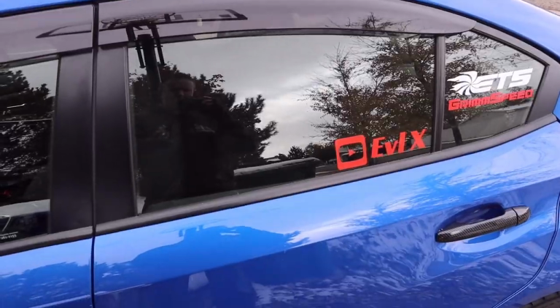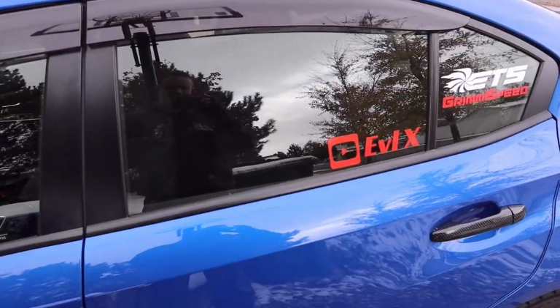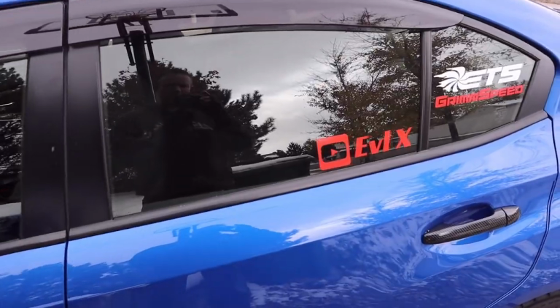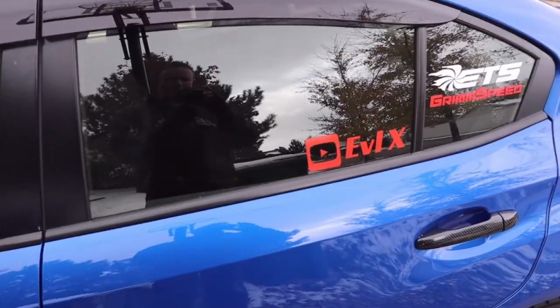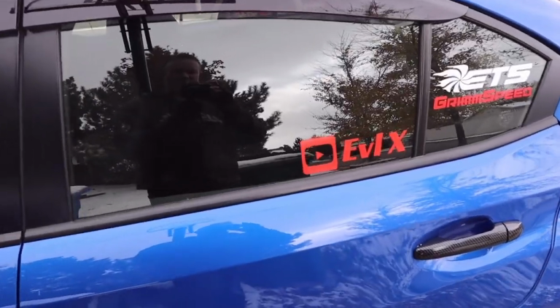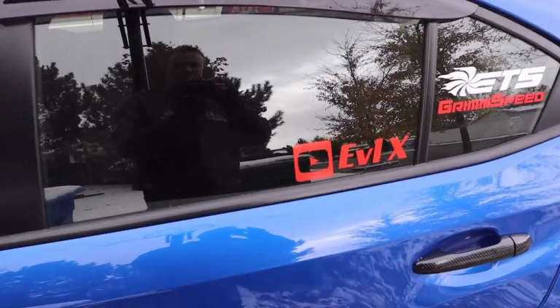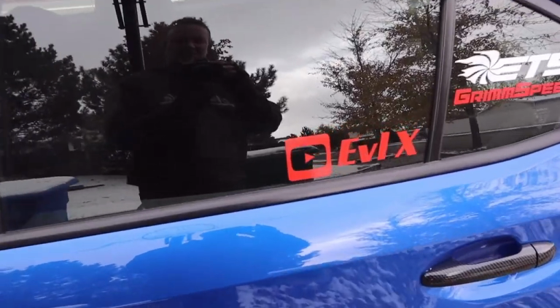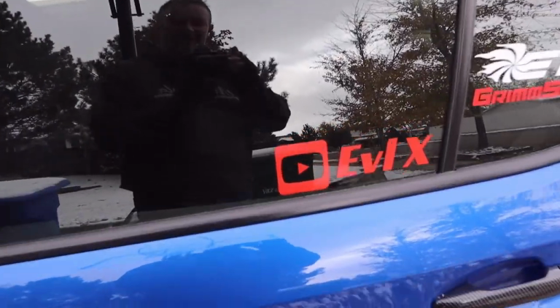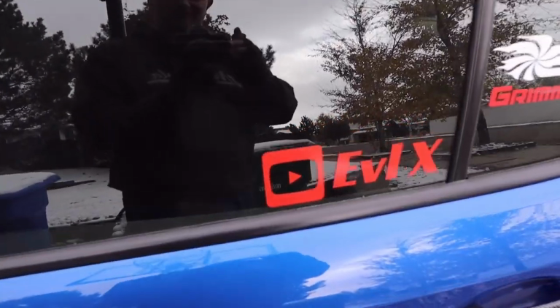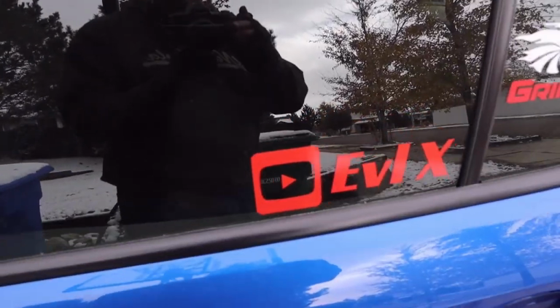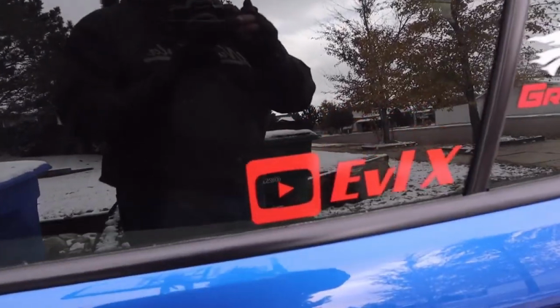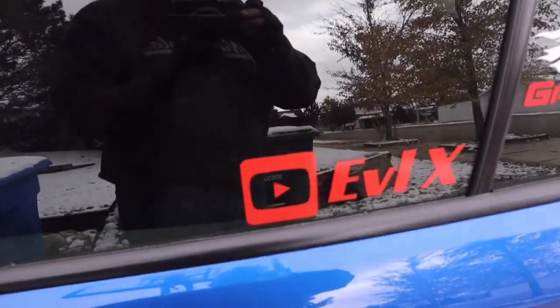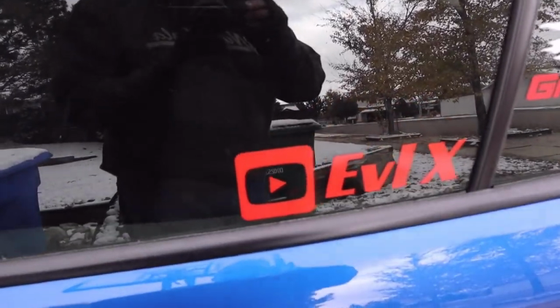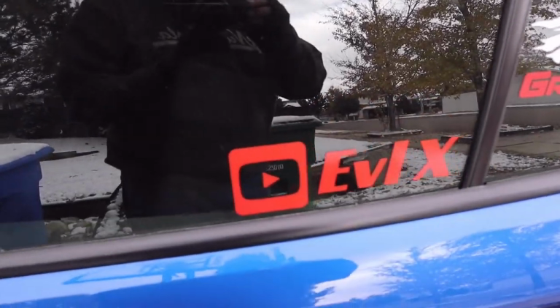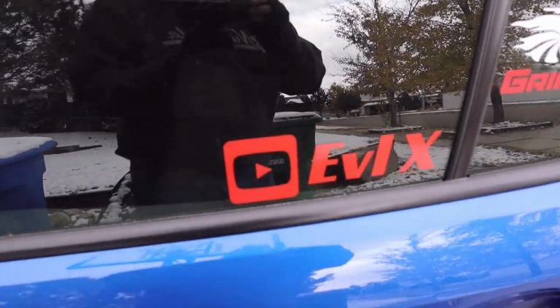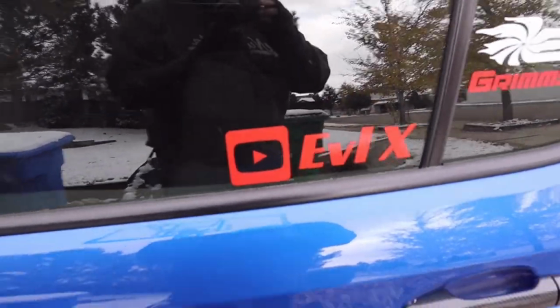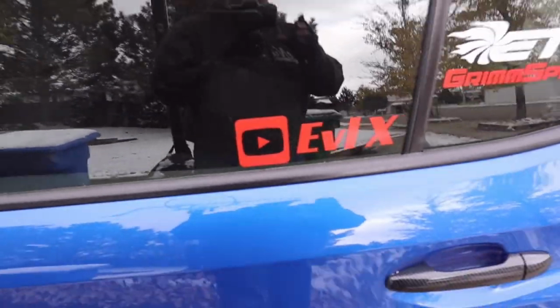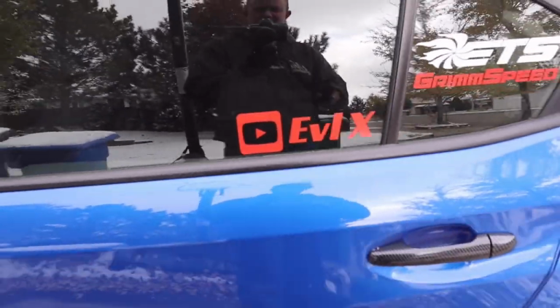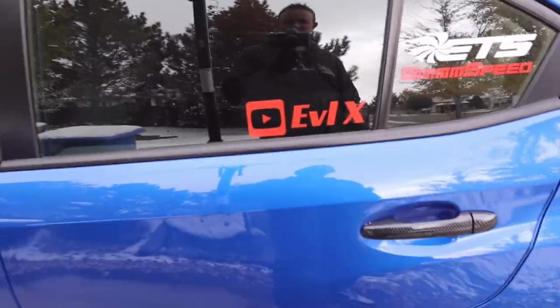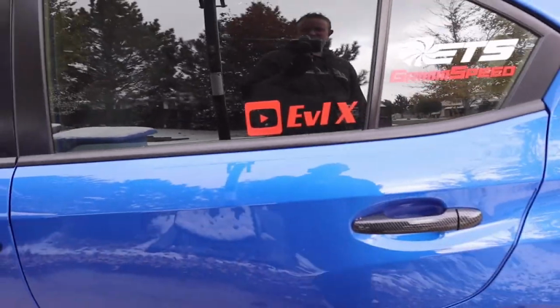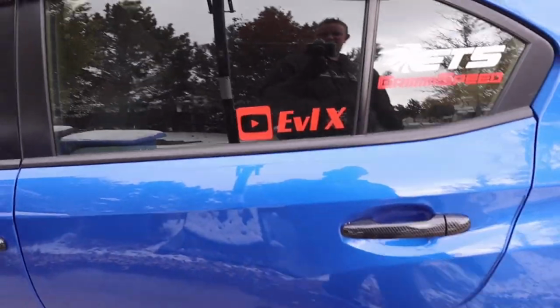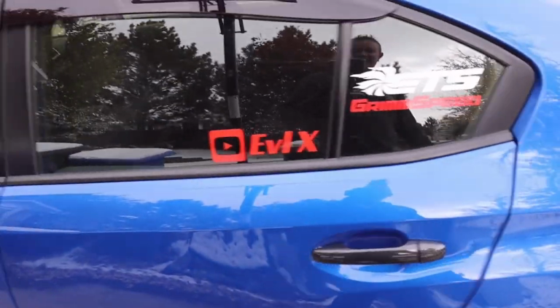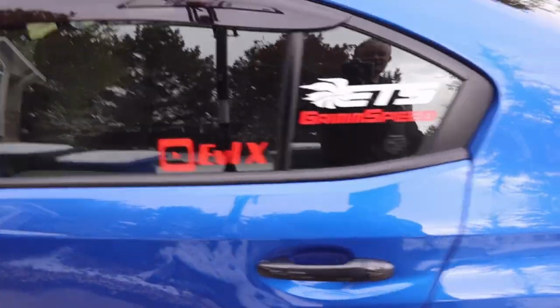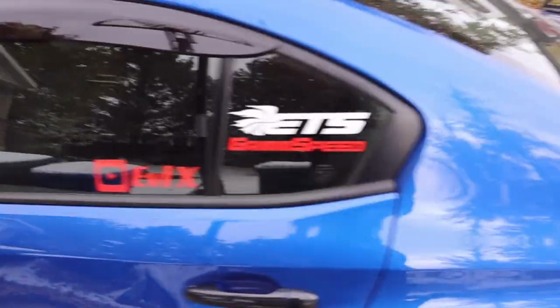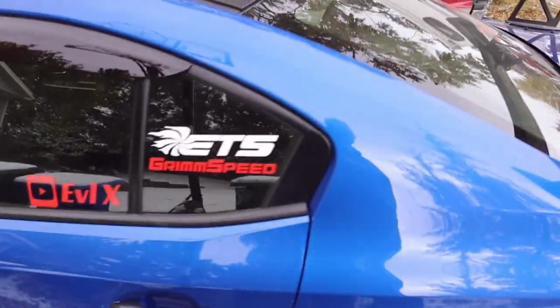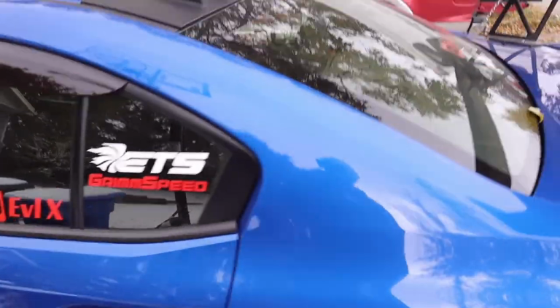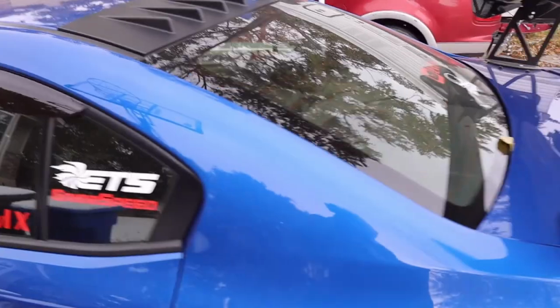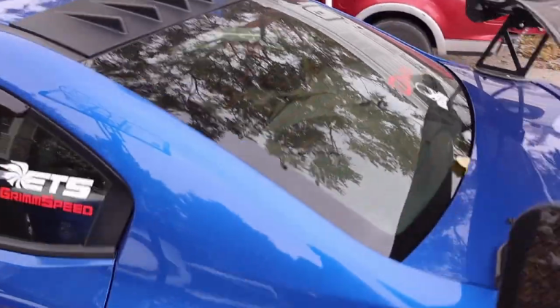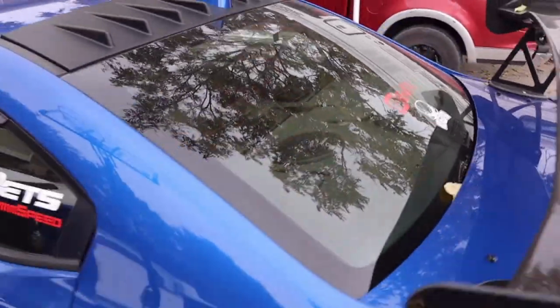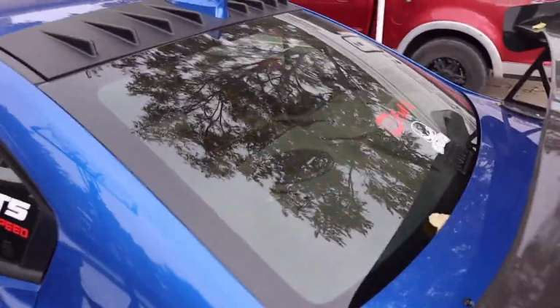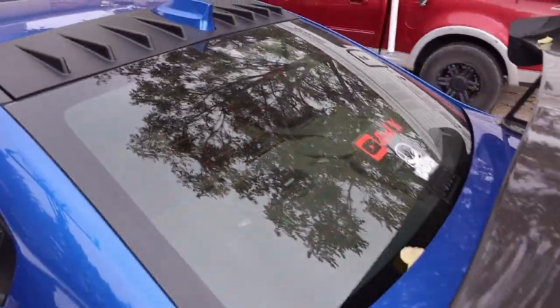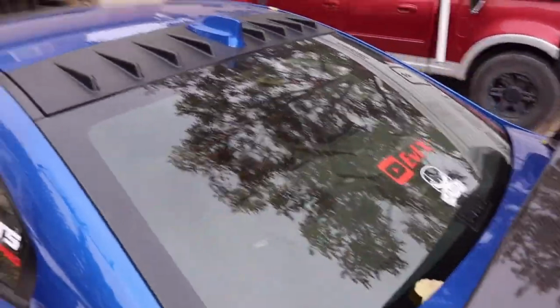I got me some Evil X stickers — that's 3 horsepower per sticker.